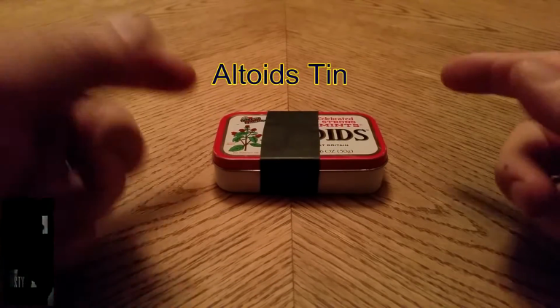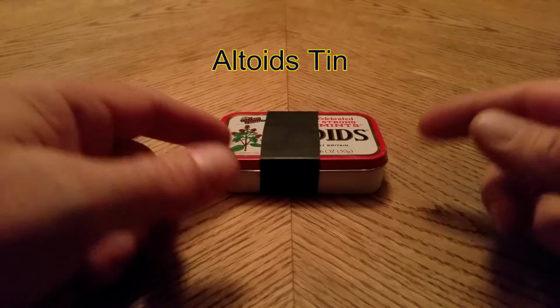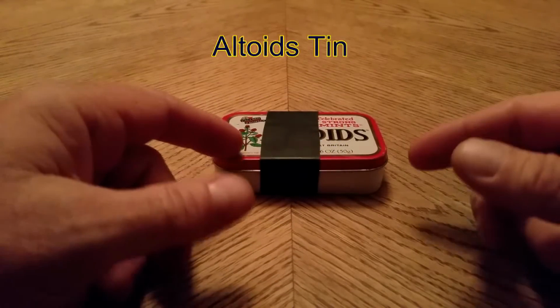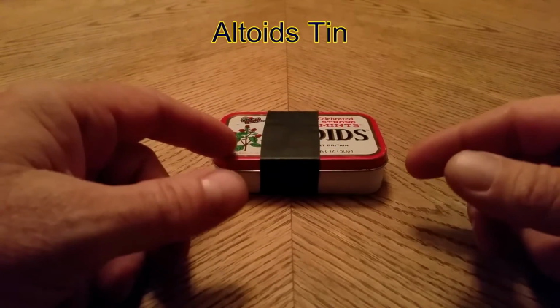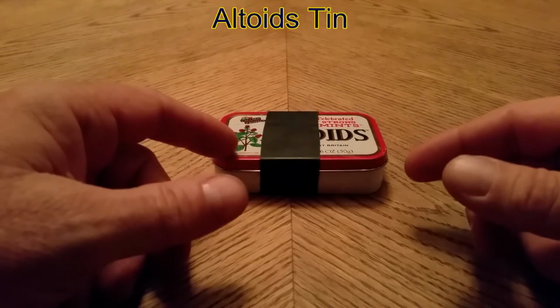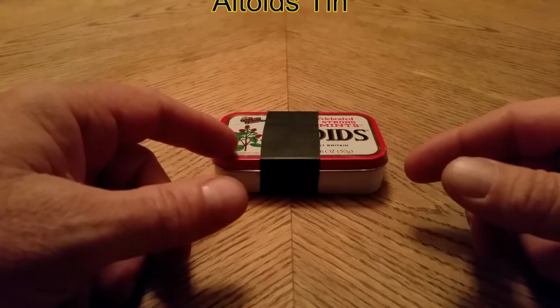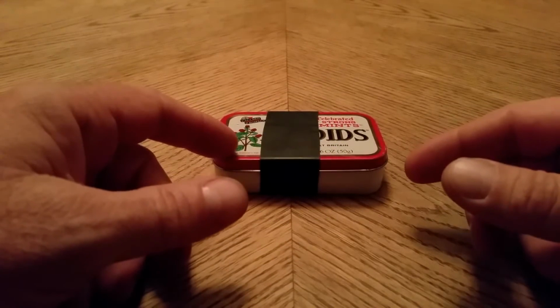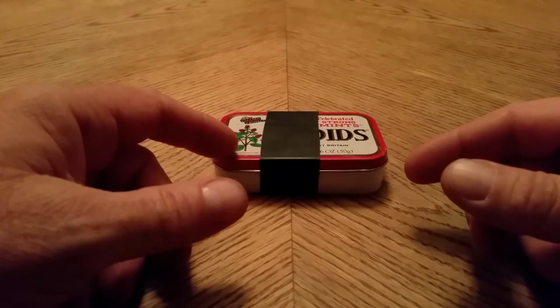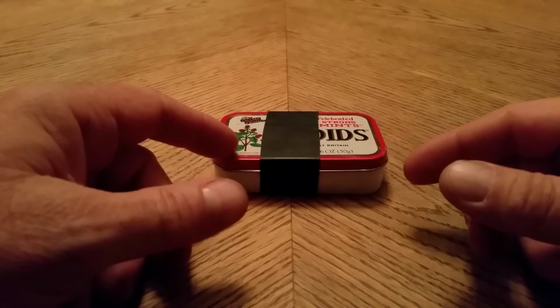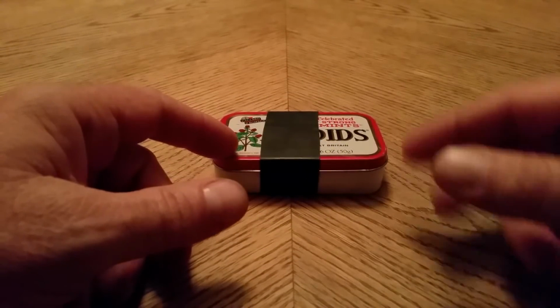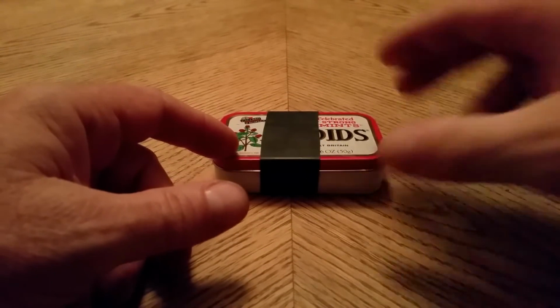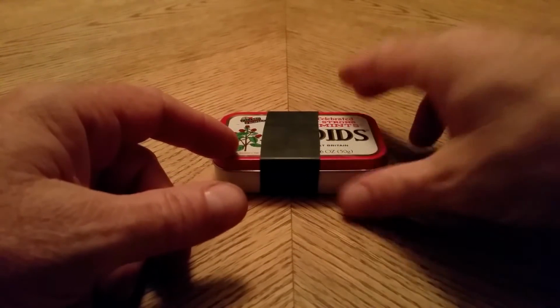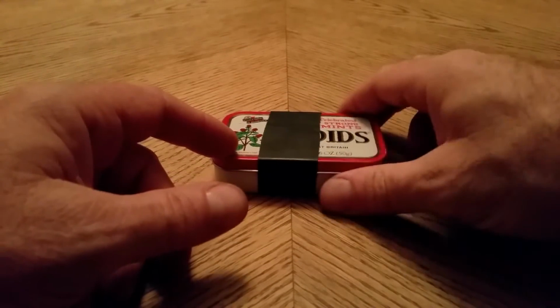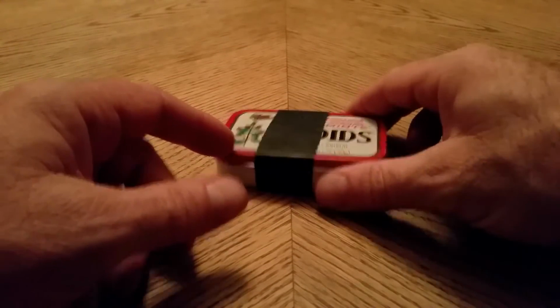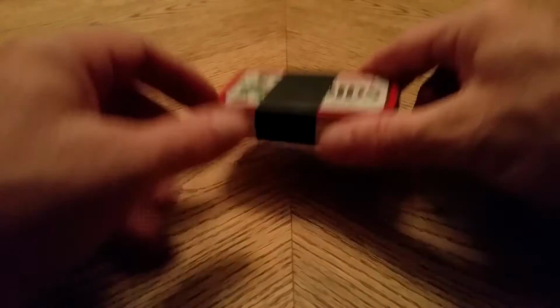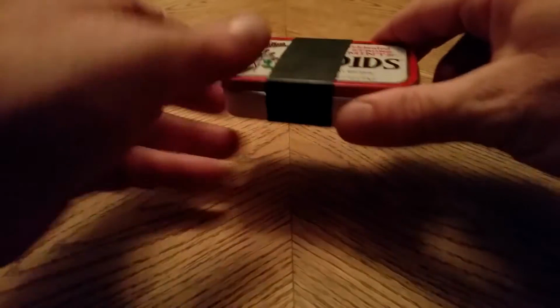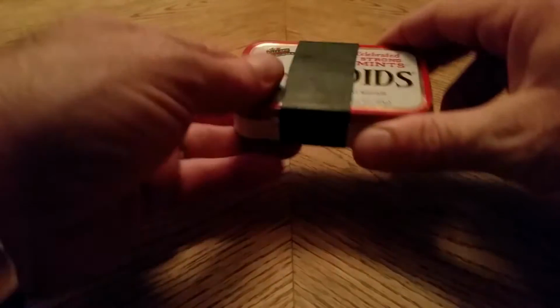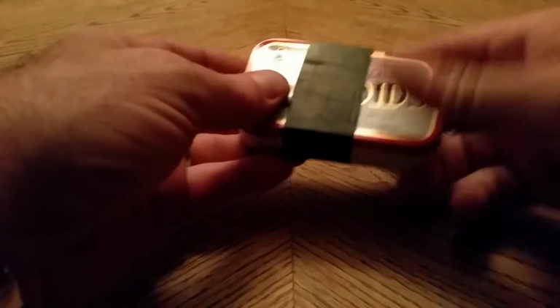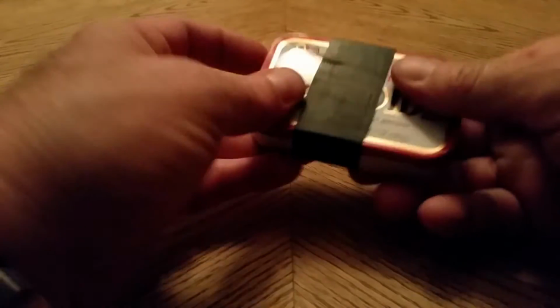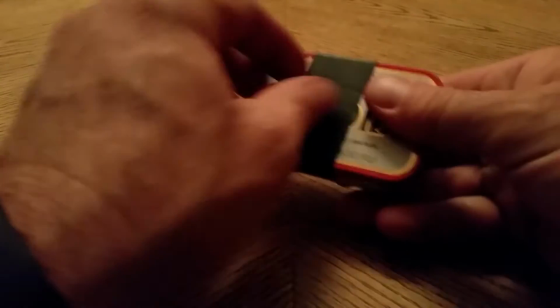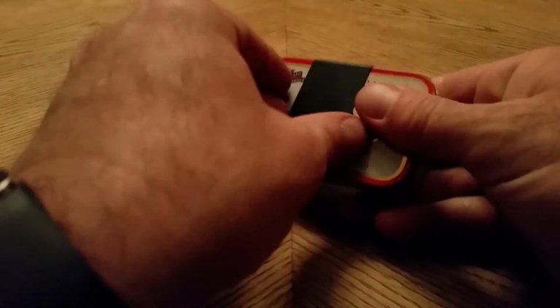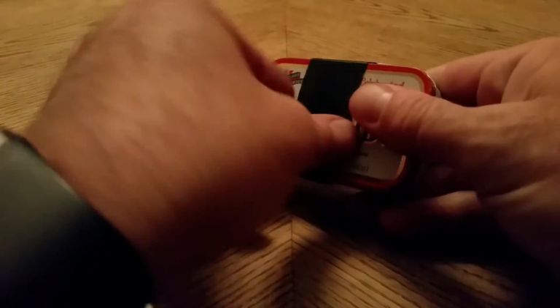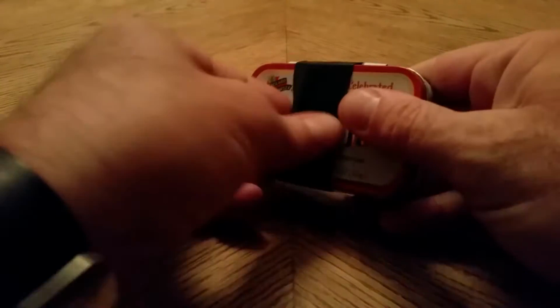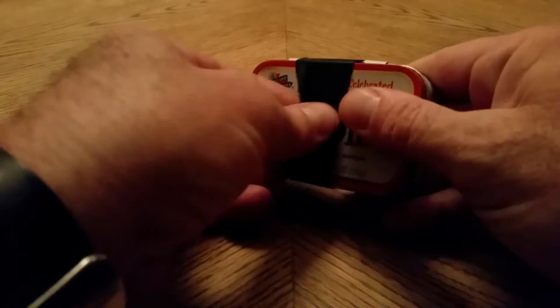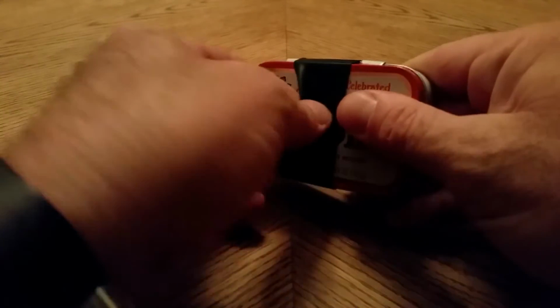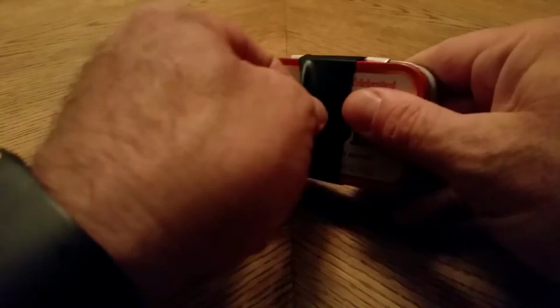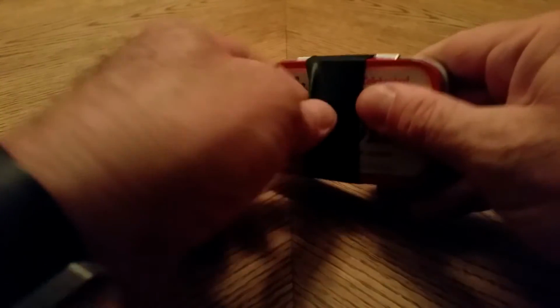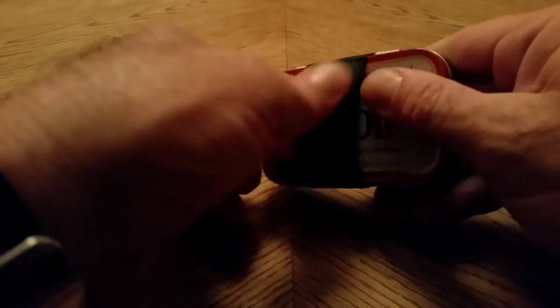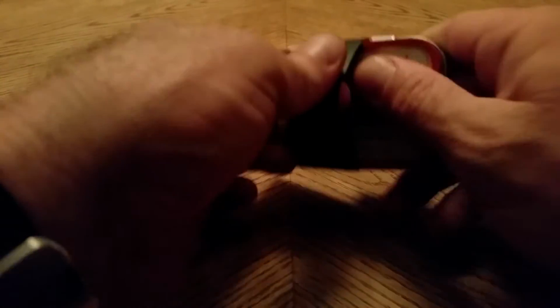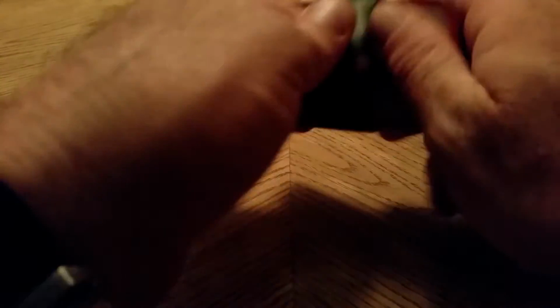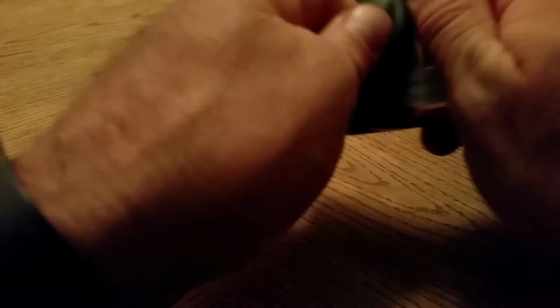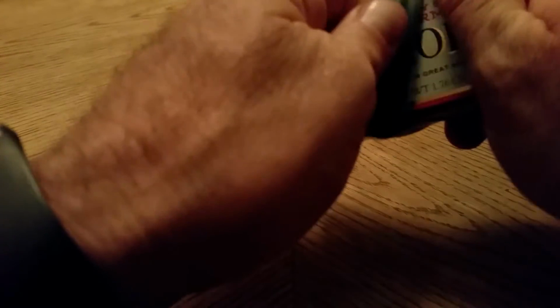So everybody has an Altoids tin. Let's take a look at mine. On the outside is a ranger band.